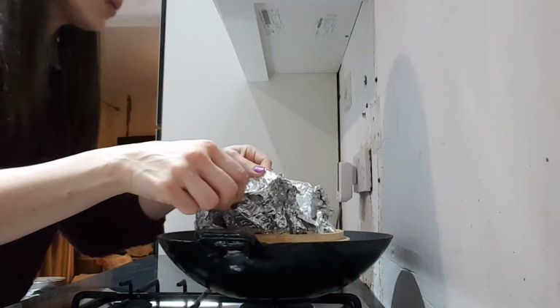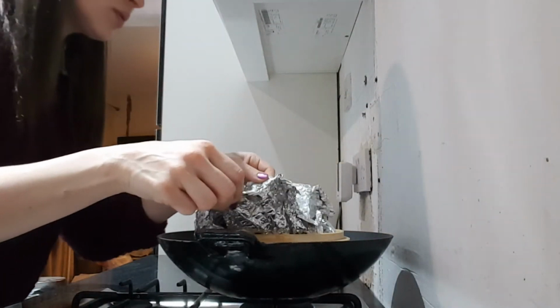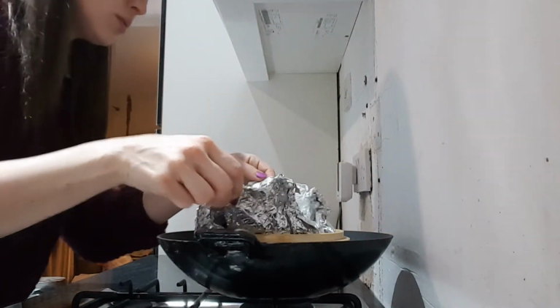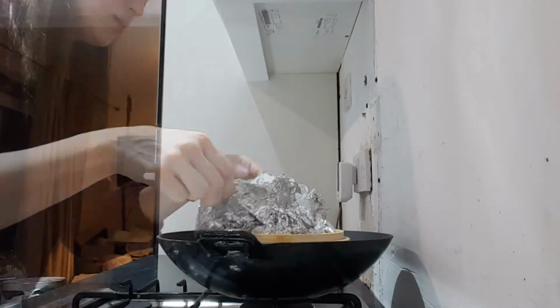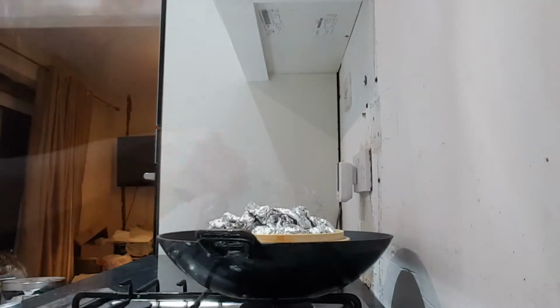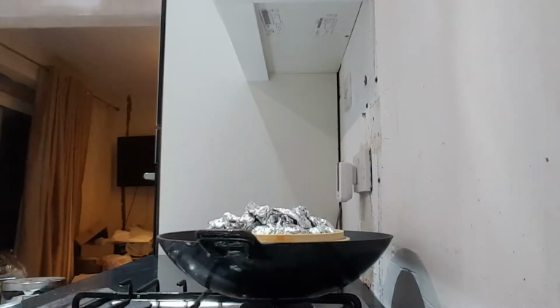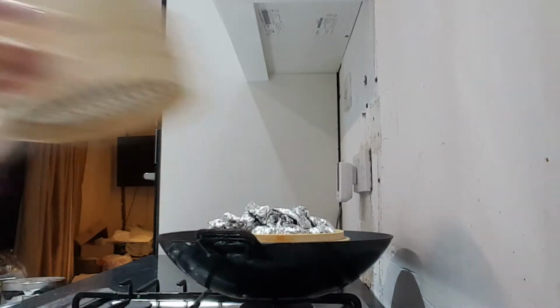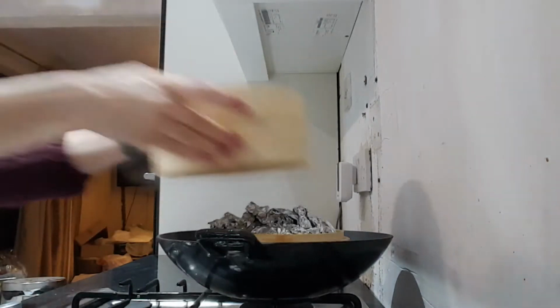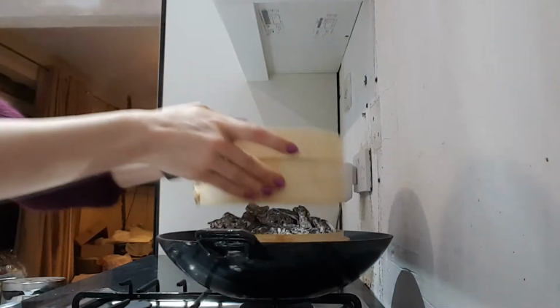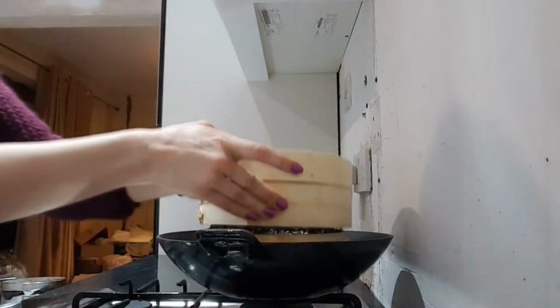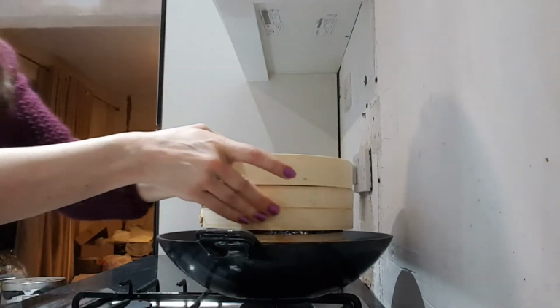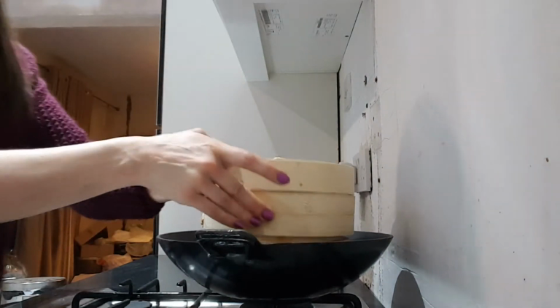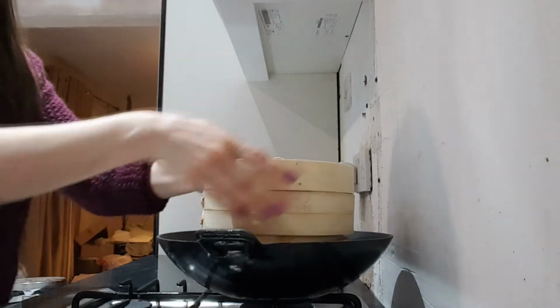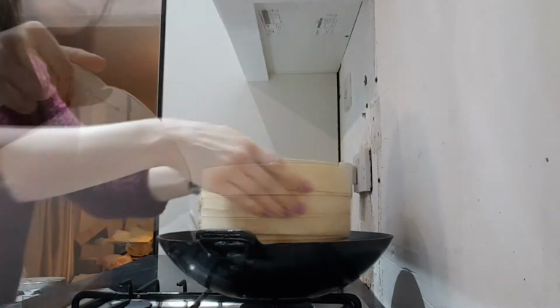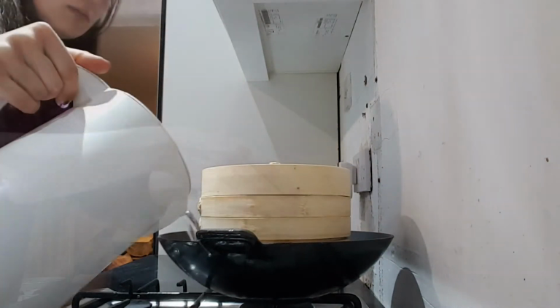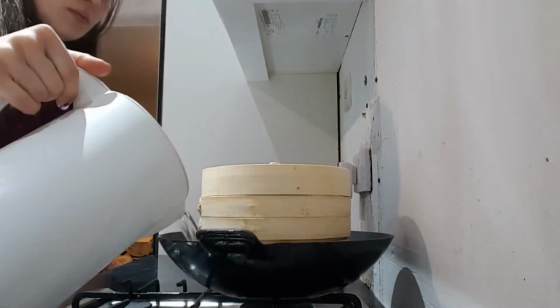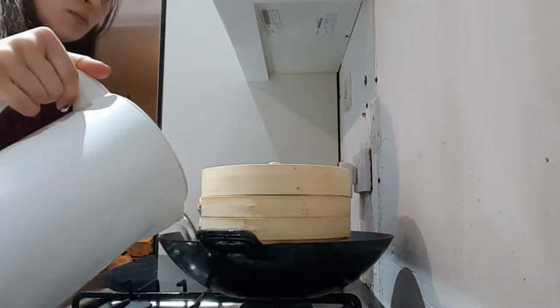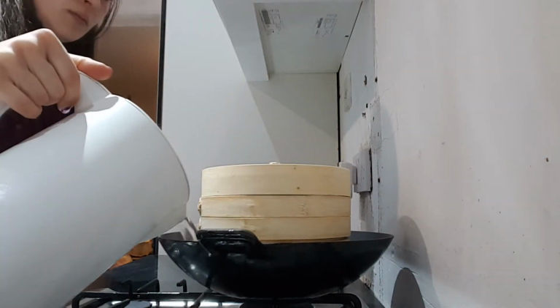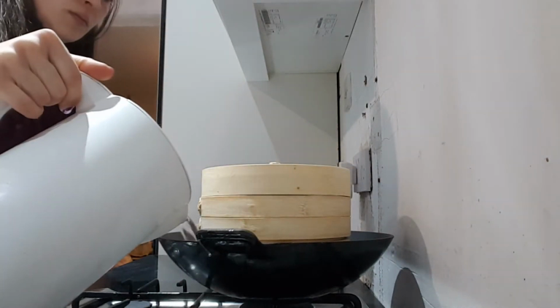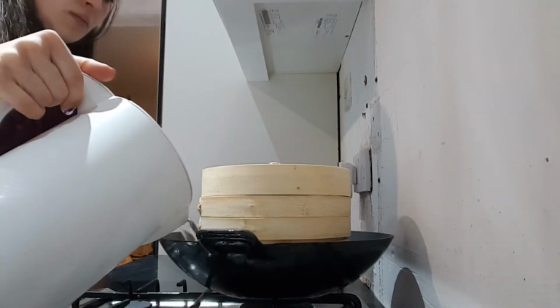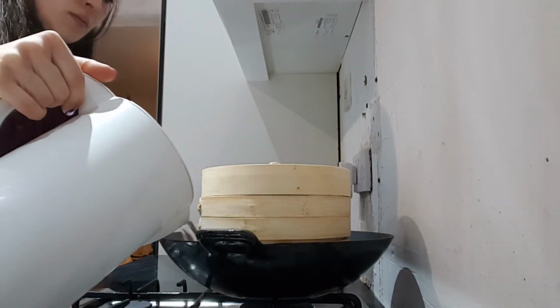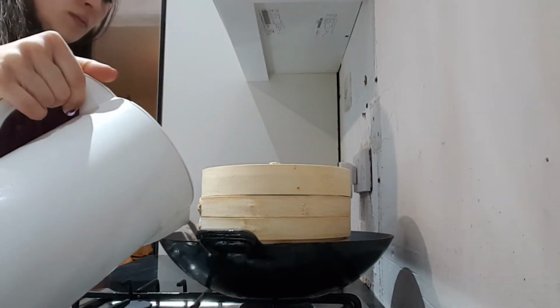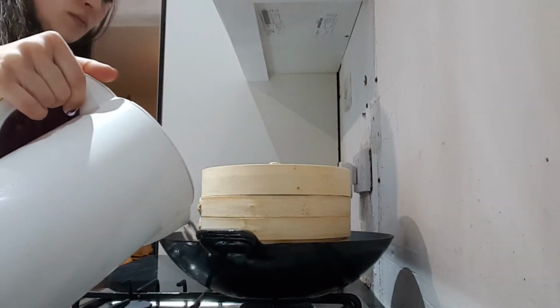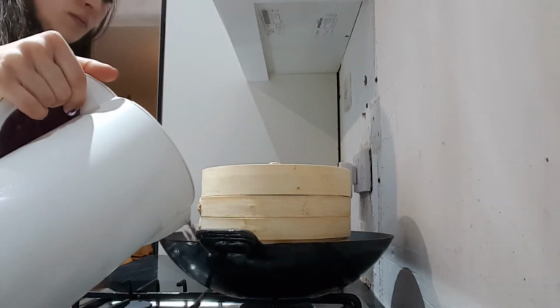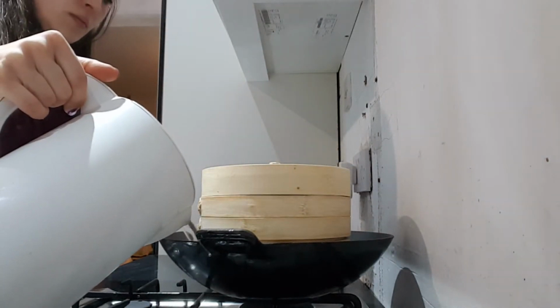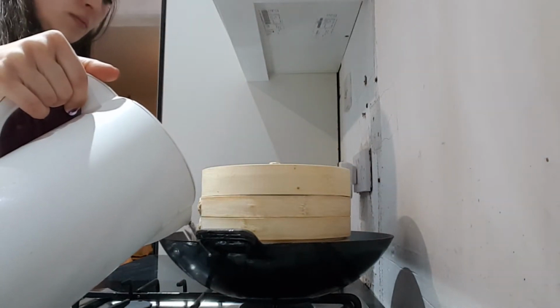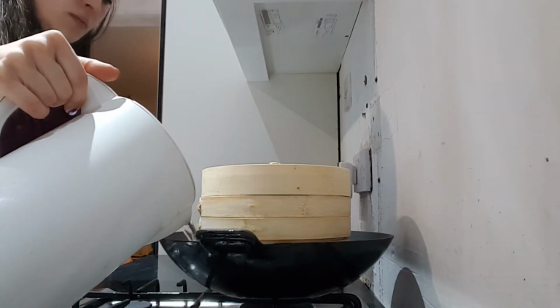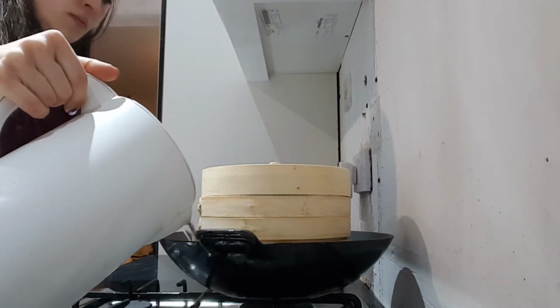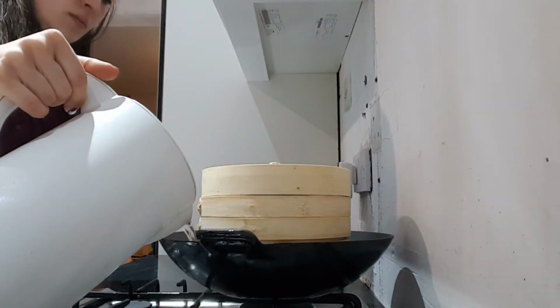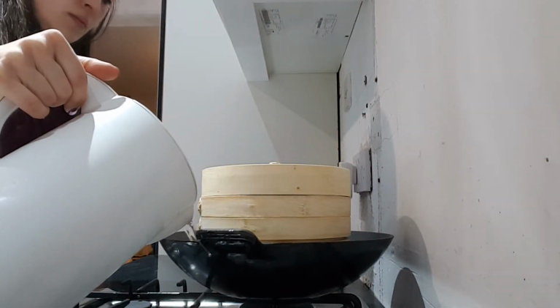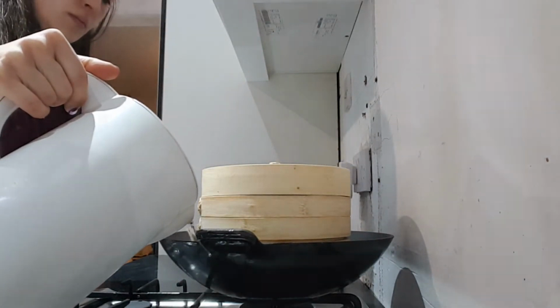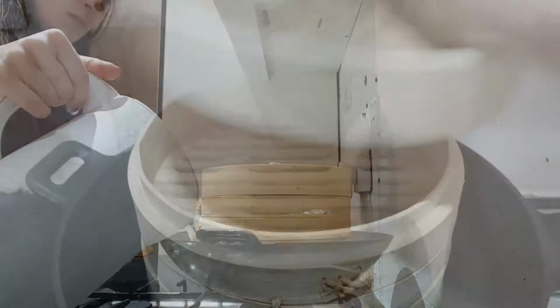Looks like it is! Stack the steamer back on top and top it up with more boiling water to the same level you had from the start.